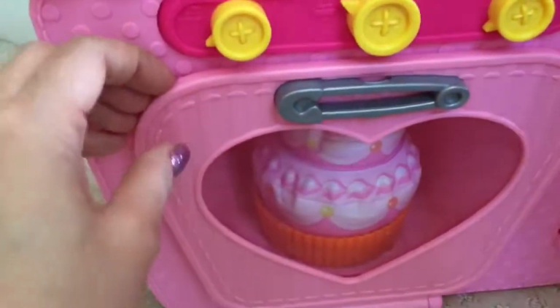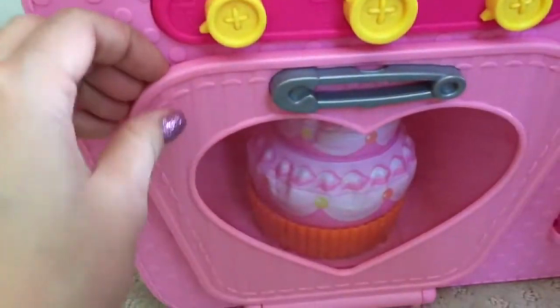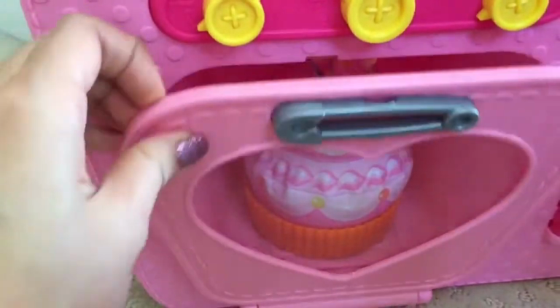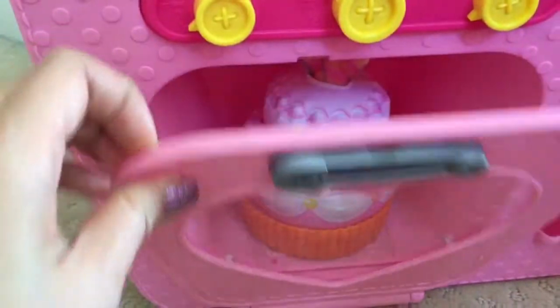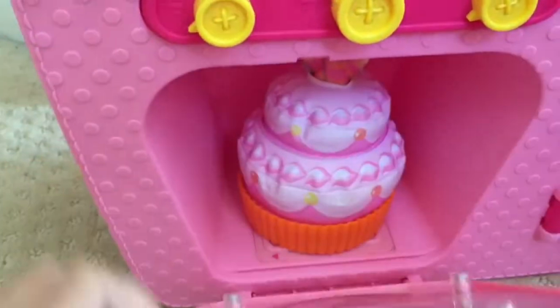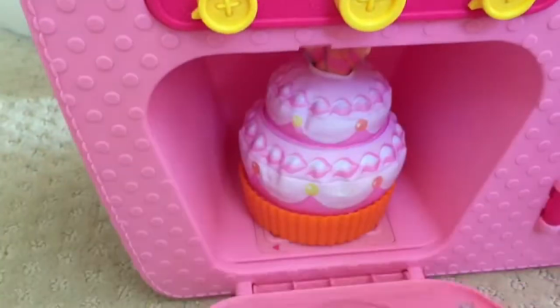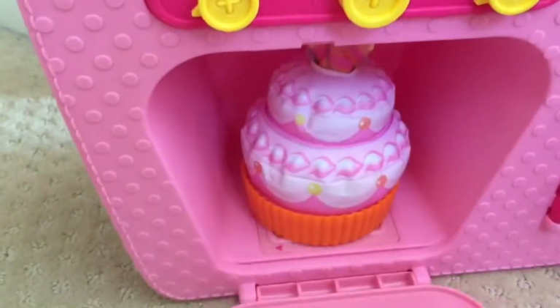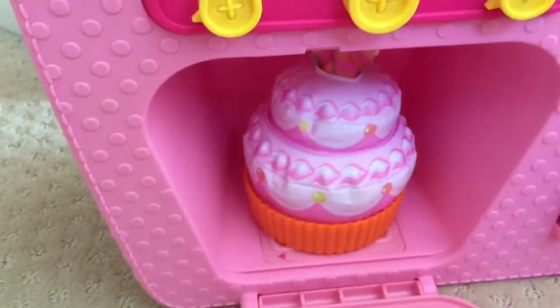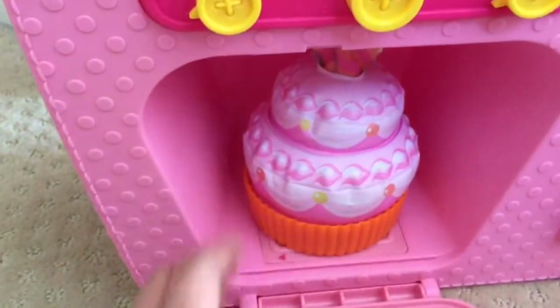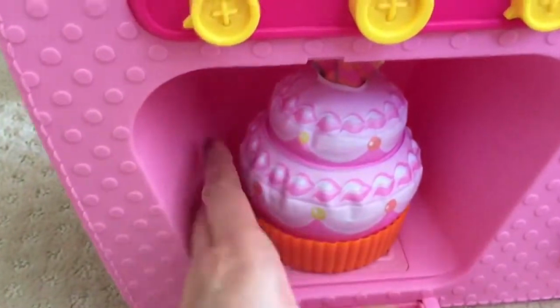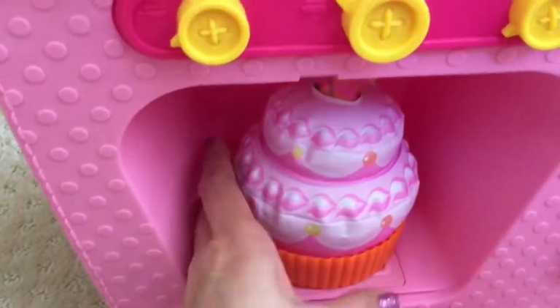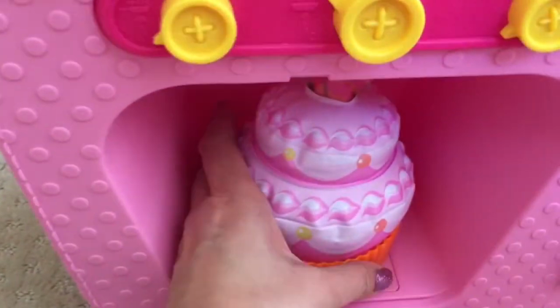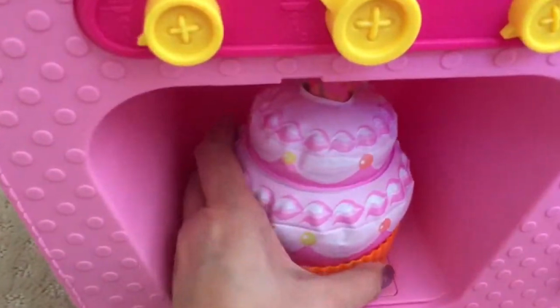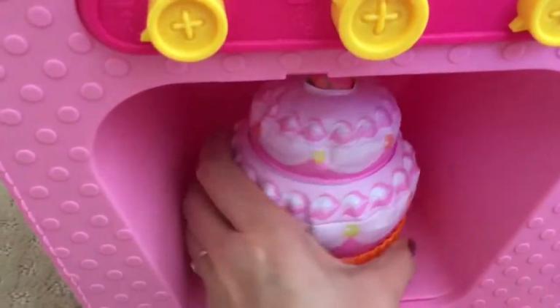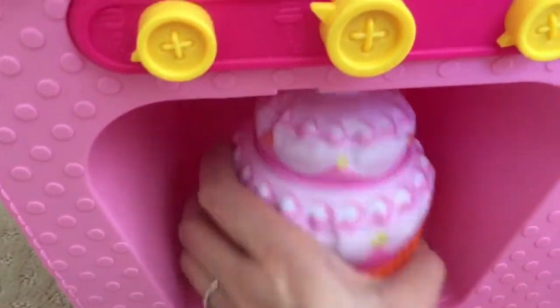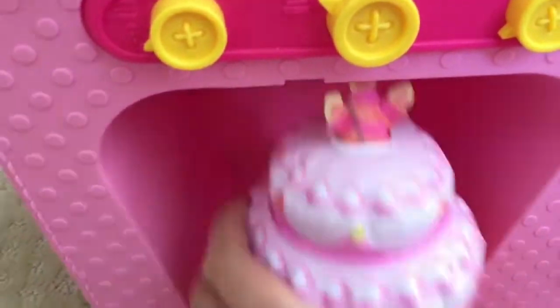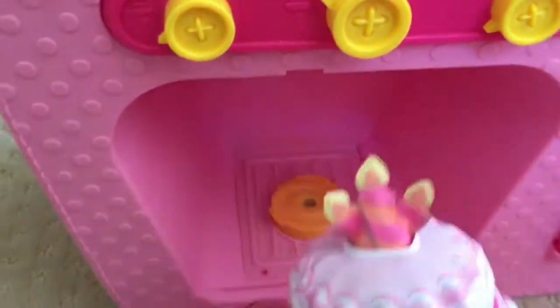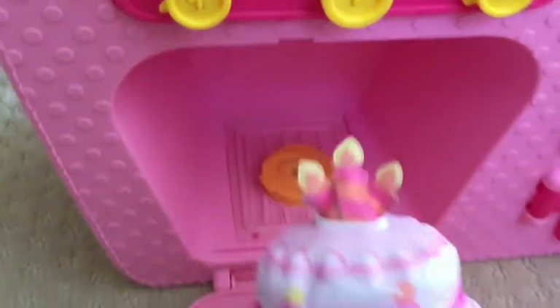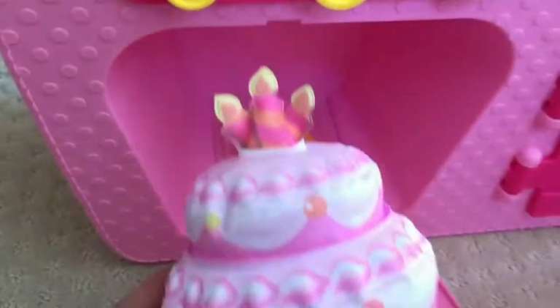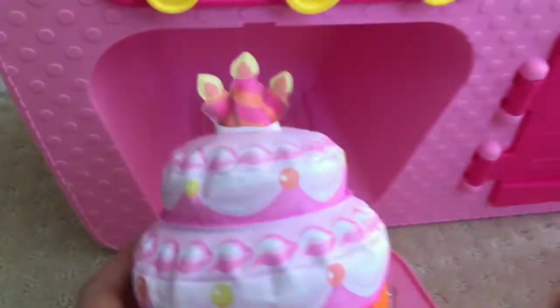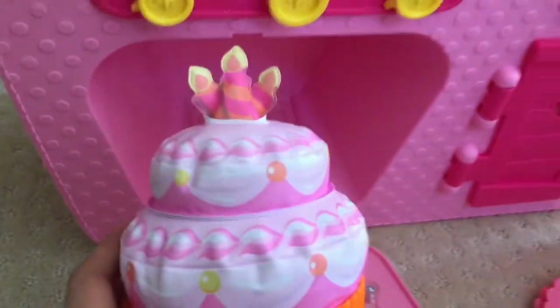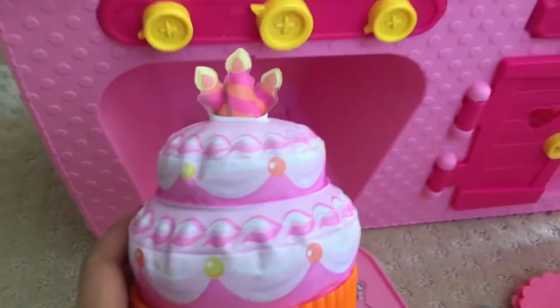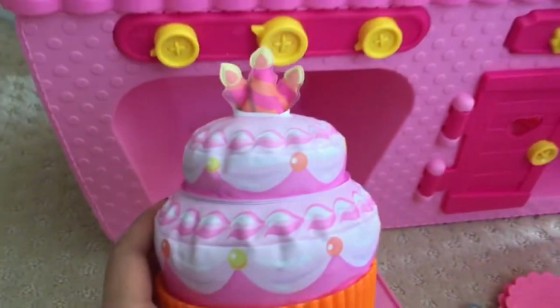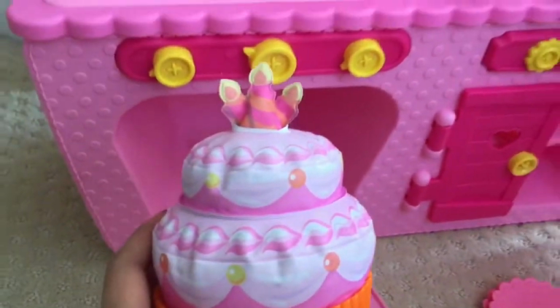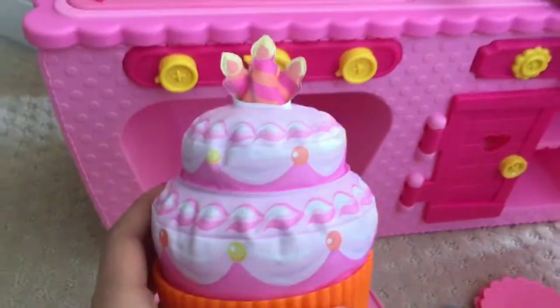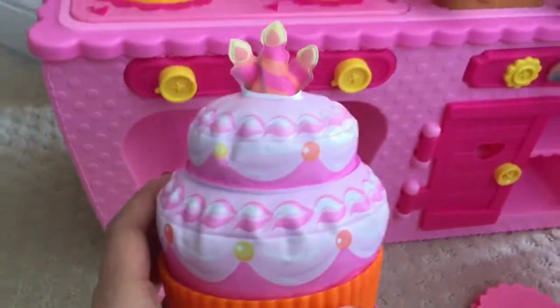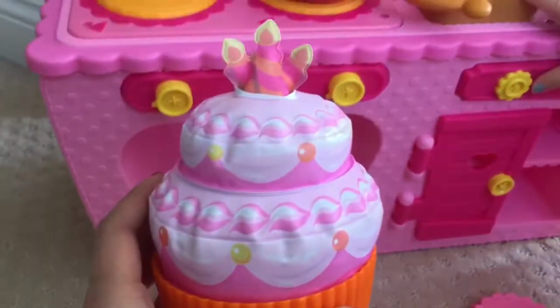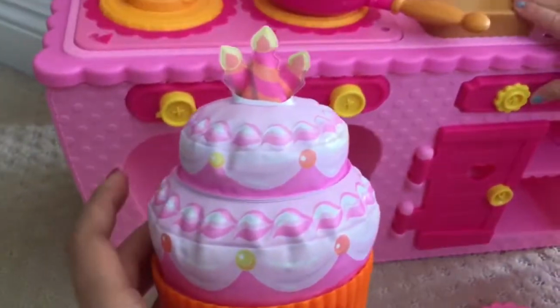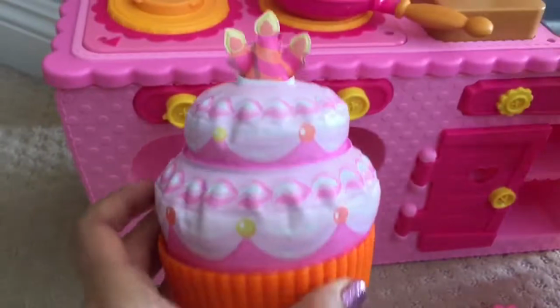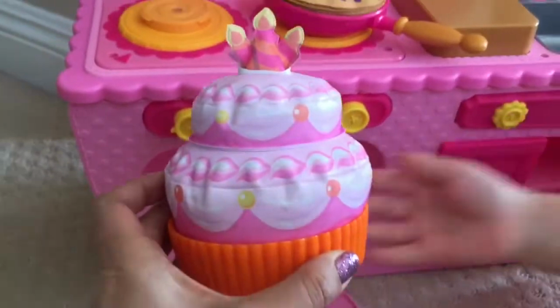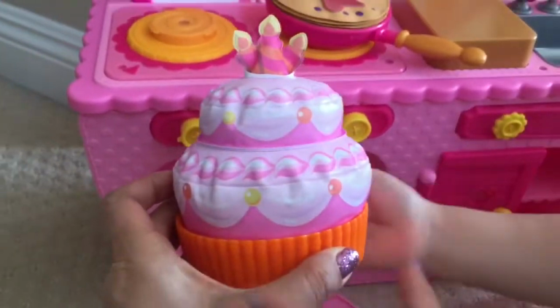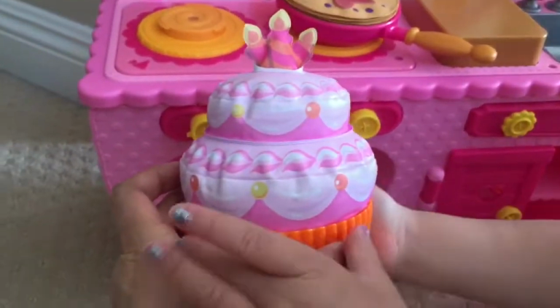So let's open the oven — I think the cake is done. And it's someone's birthday cake! Someone's turning three.